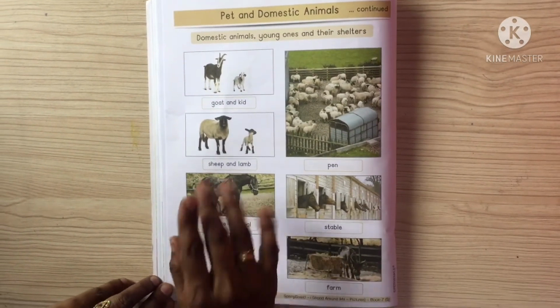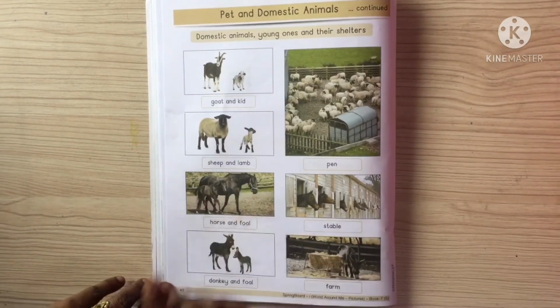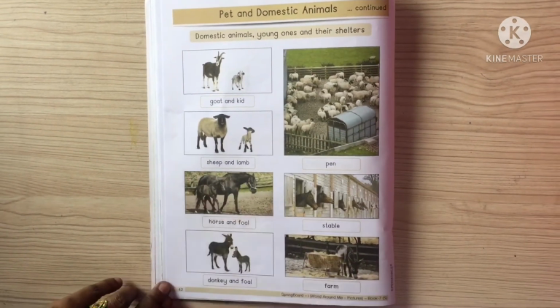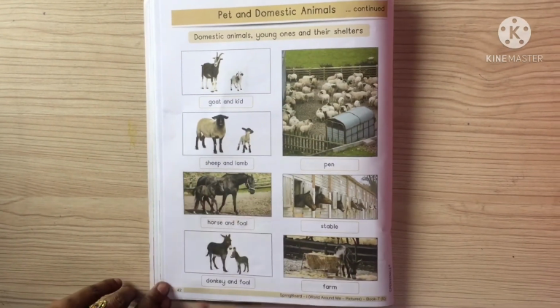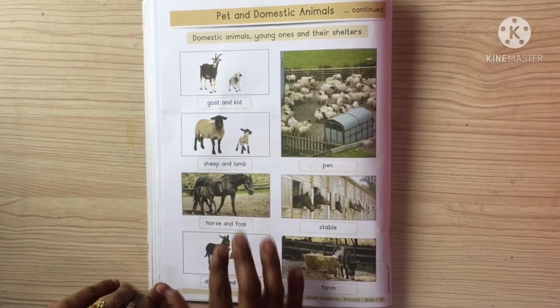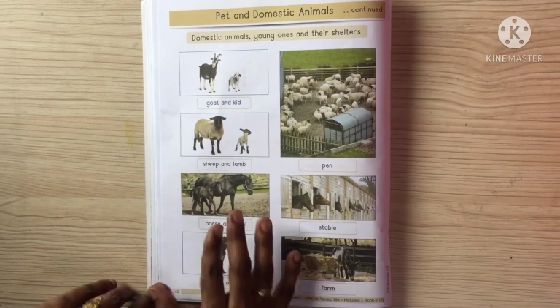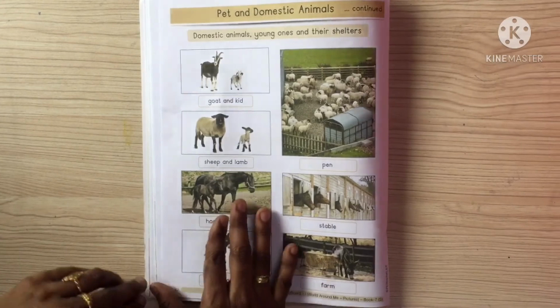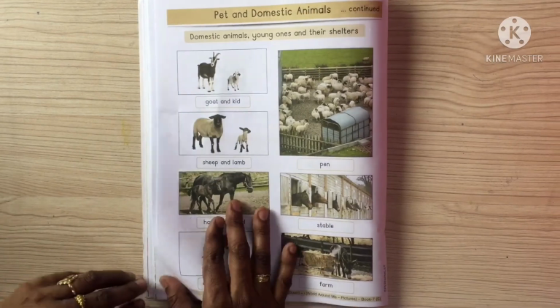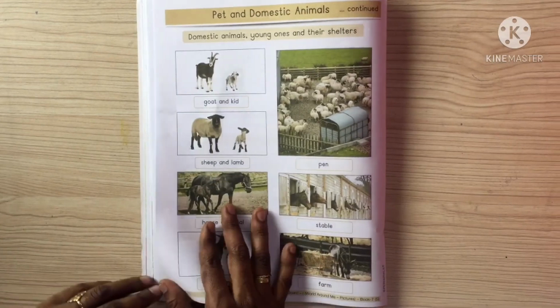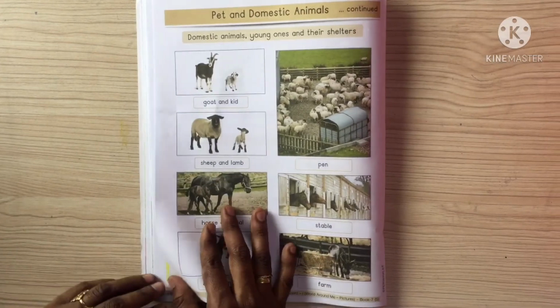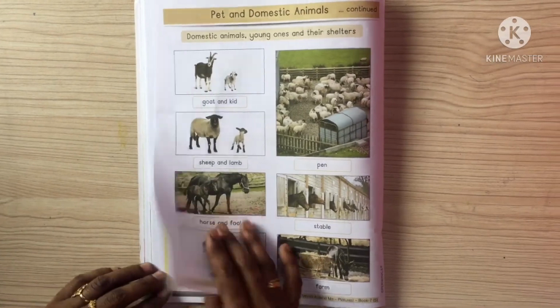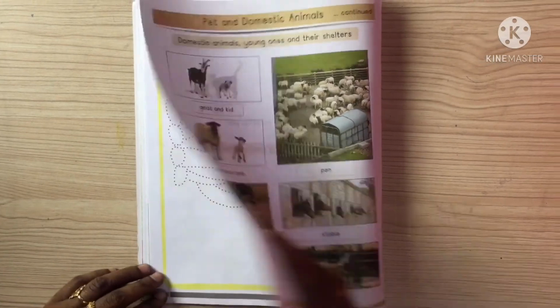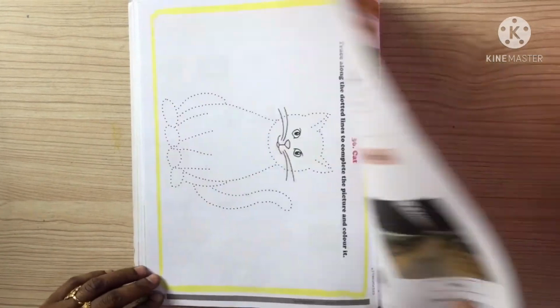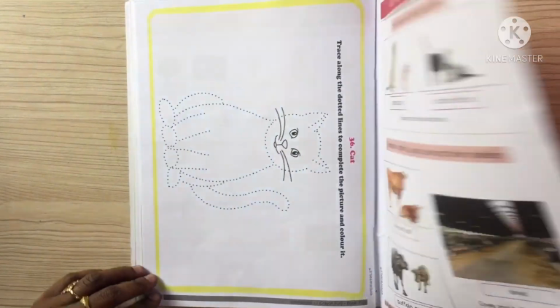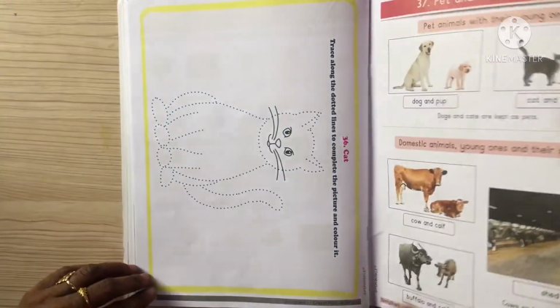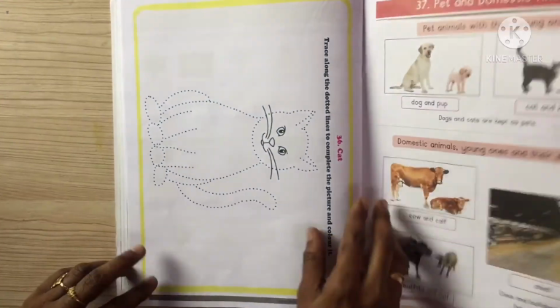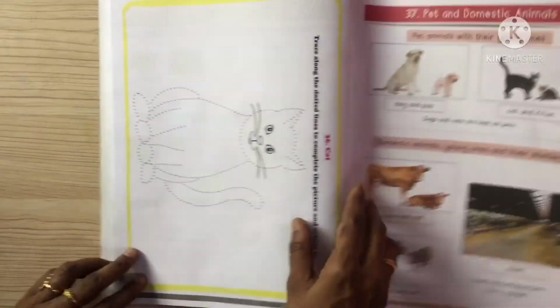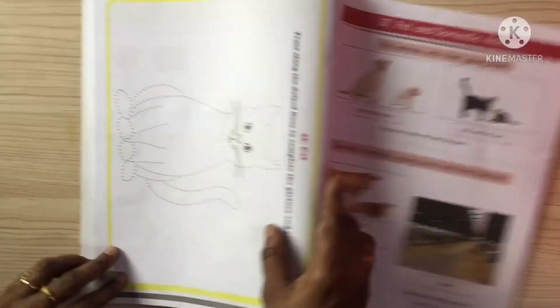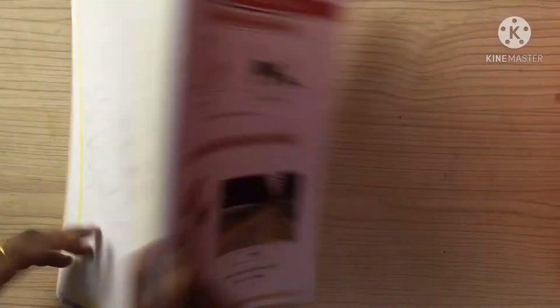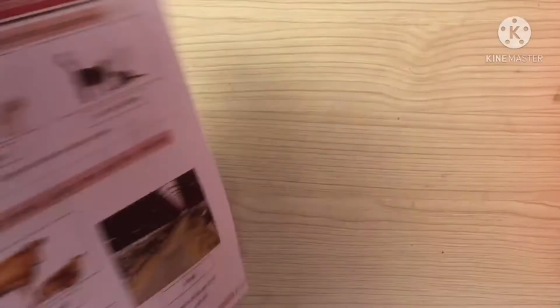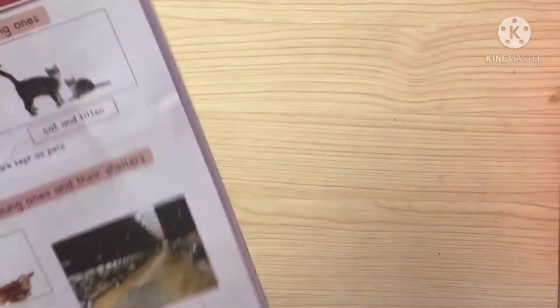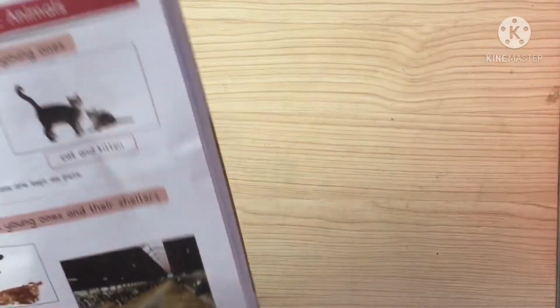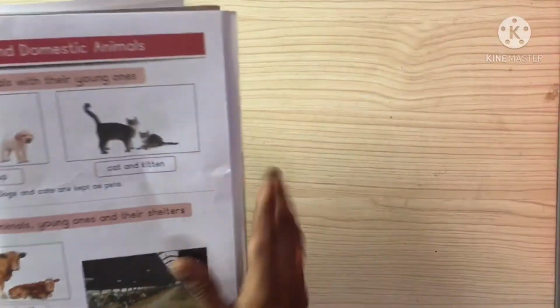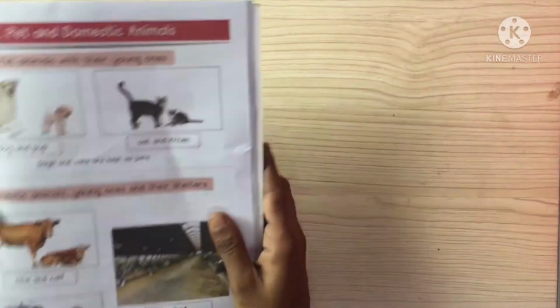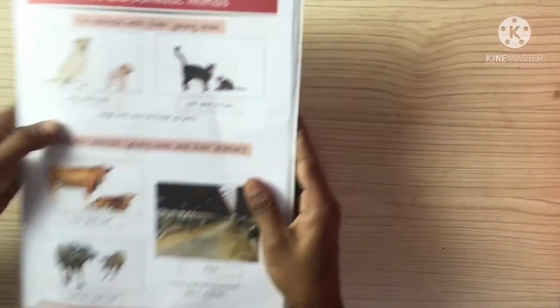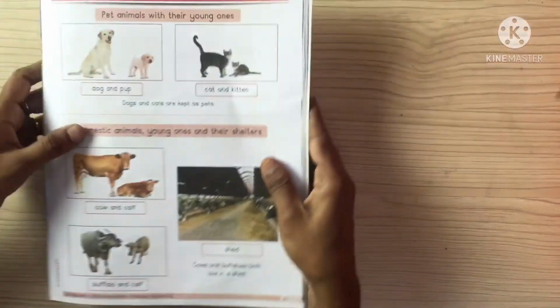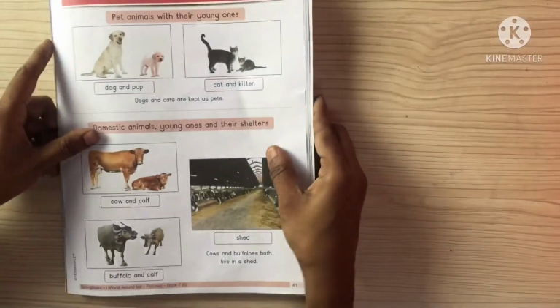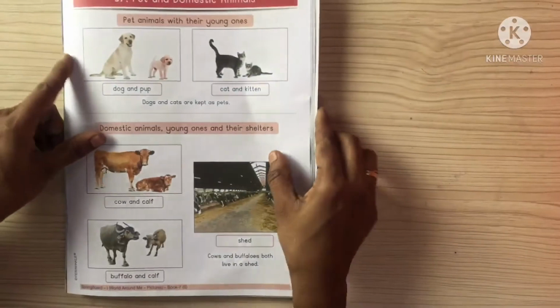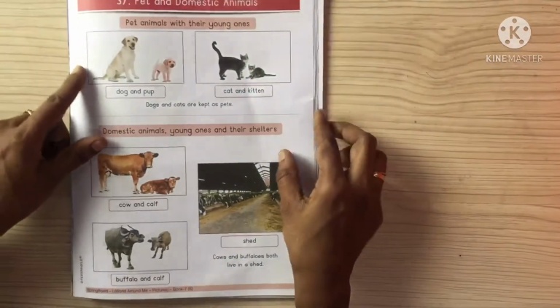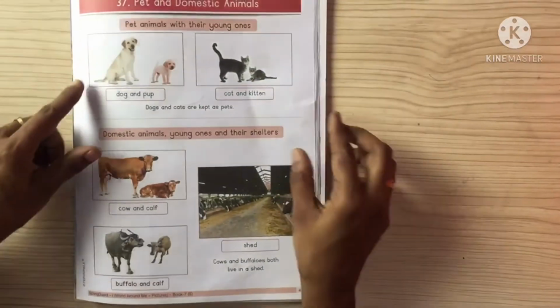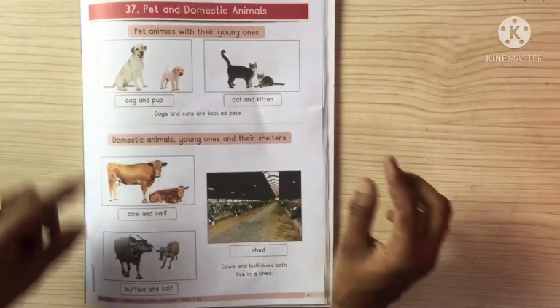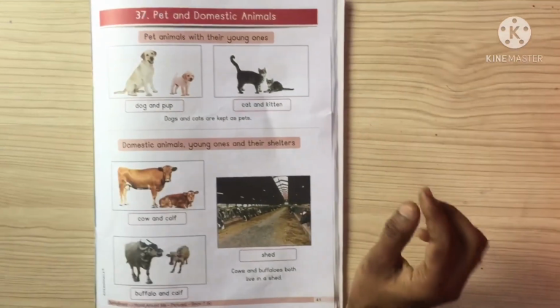So children, in this way you have to read page number 41 and 42.